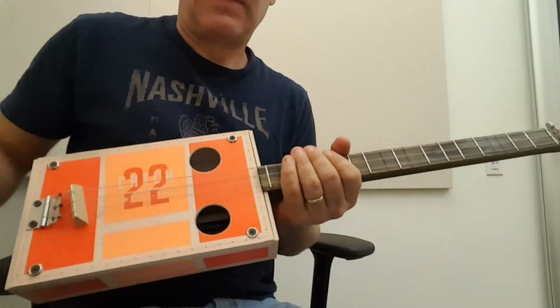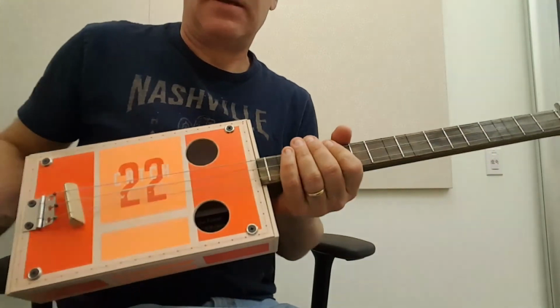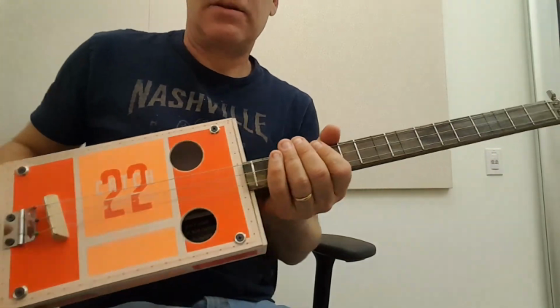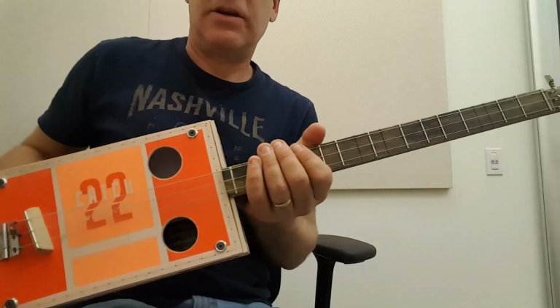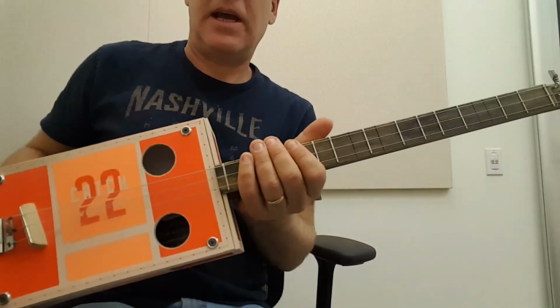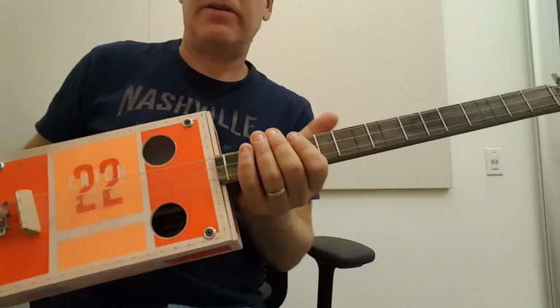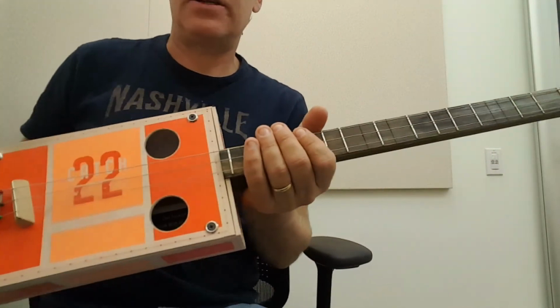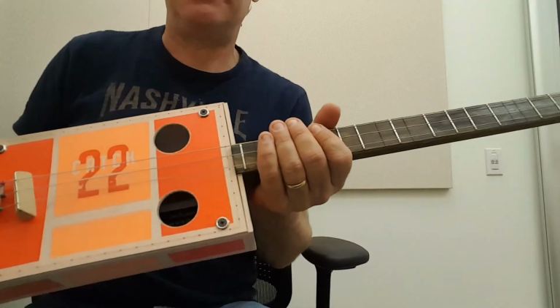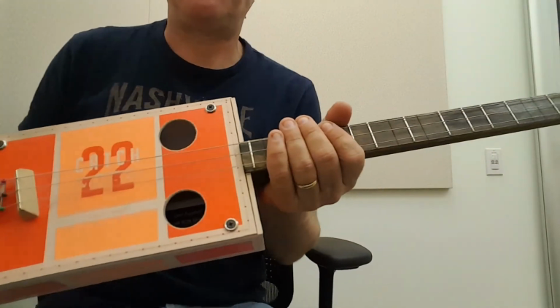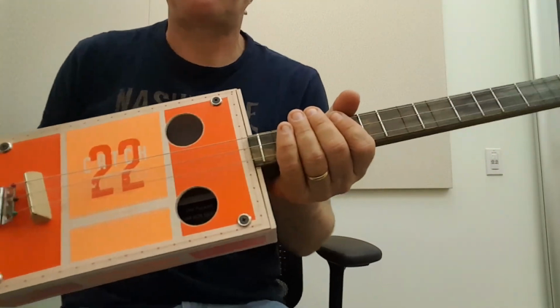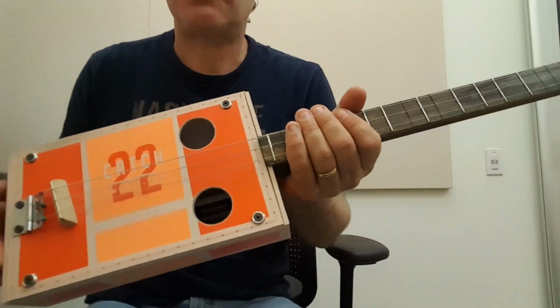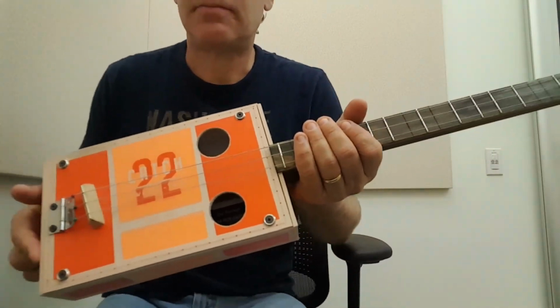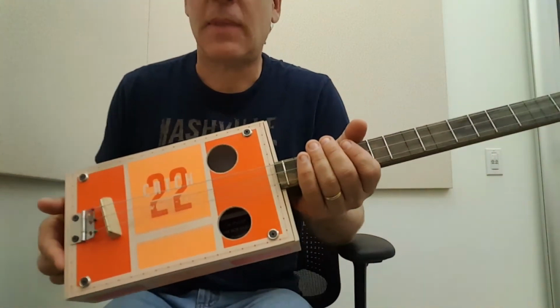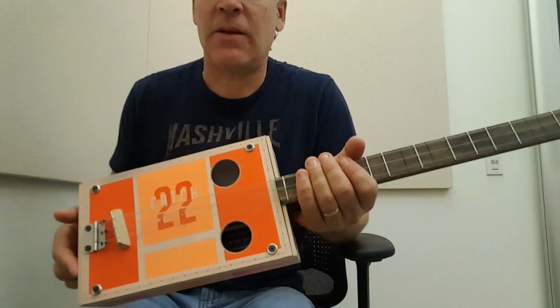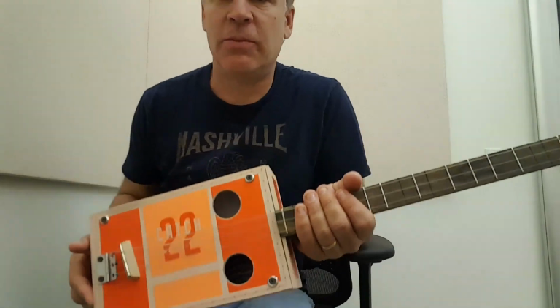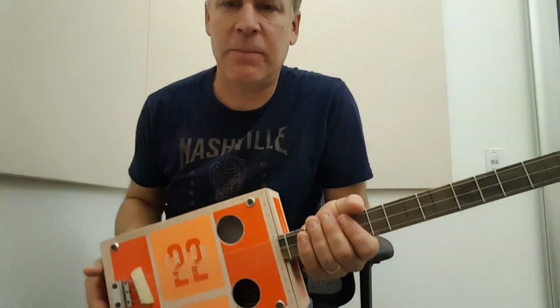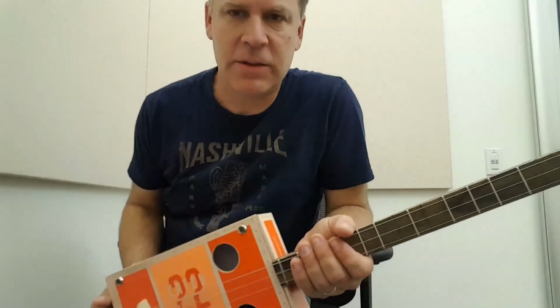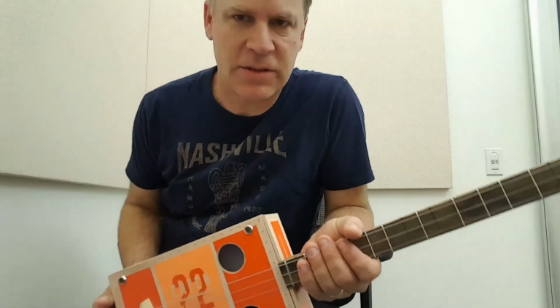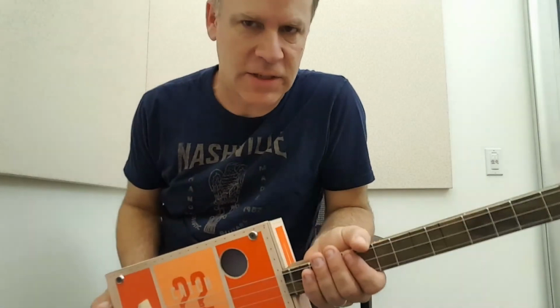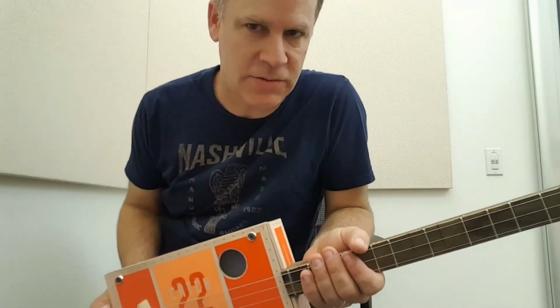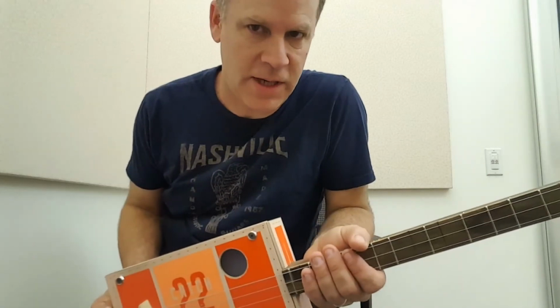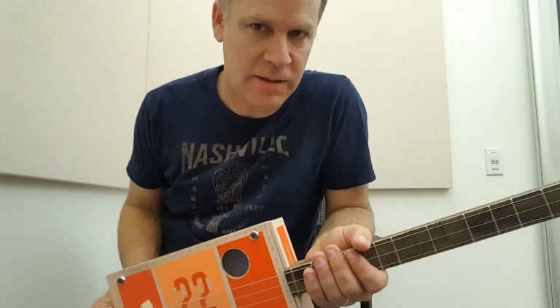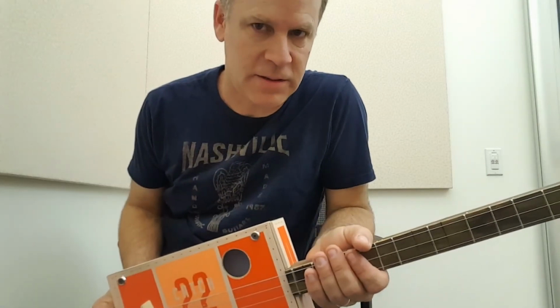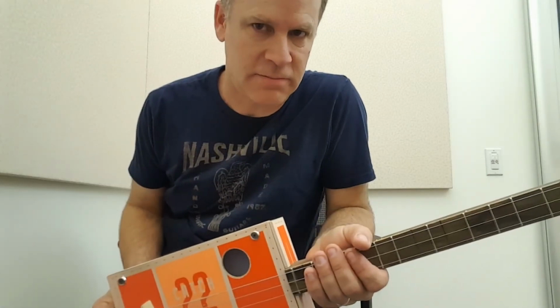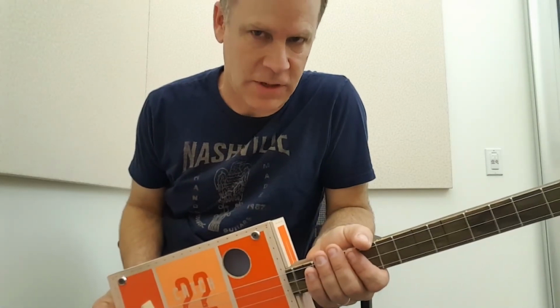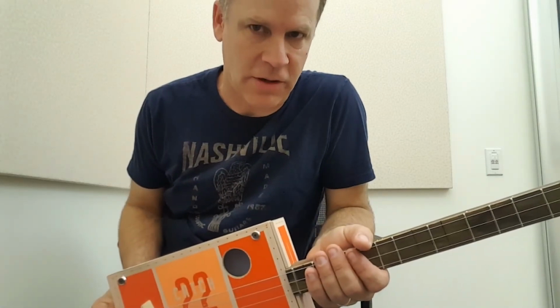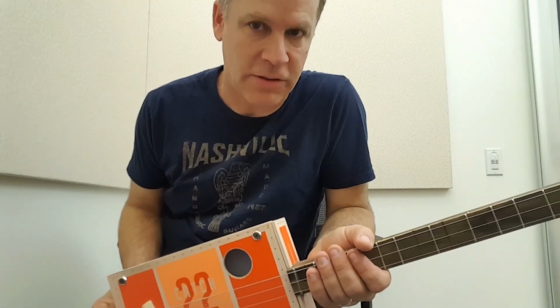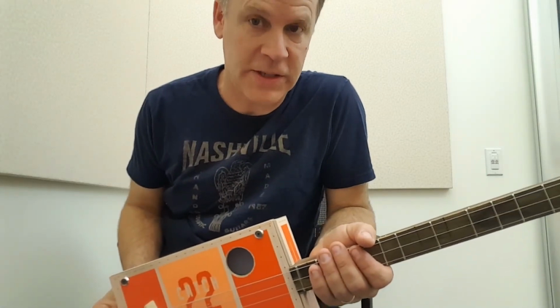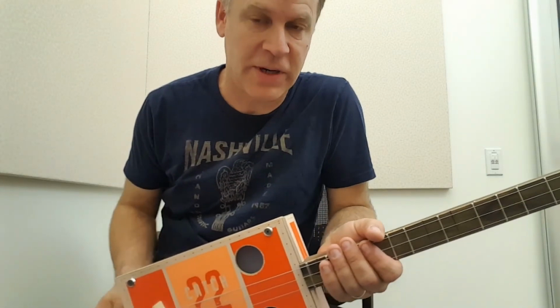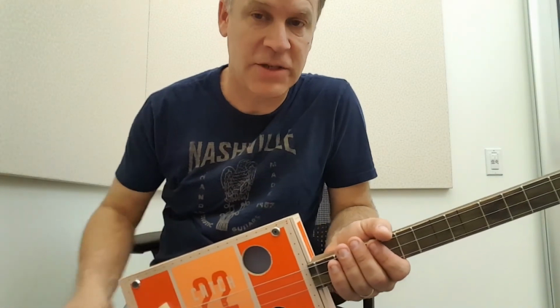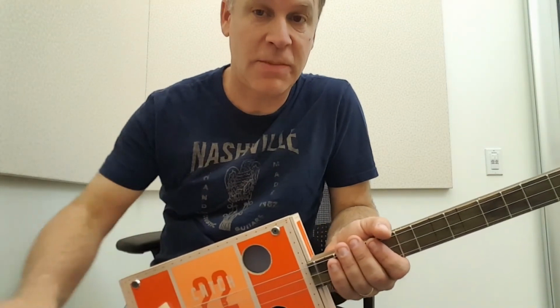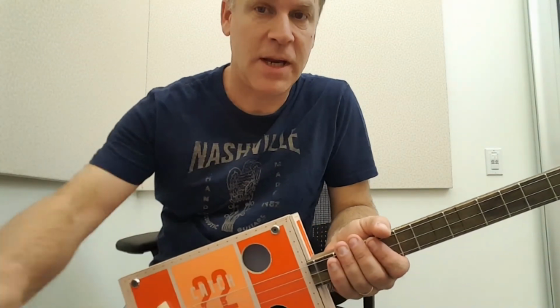So there you have it. Remember, six strings are three strings too many.